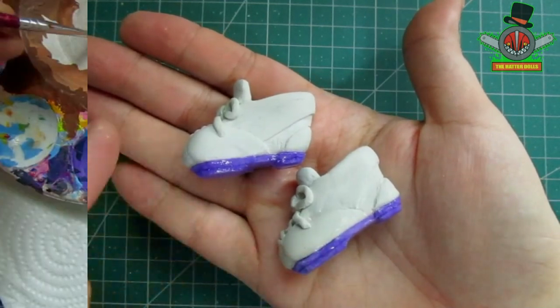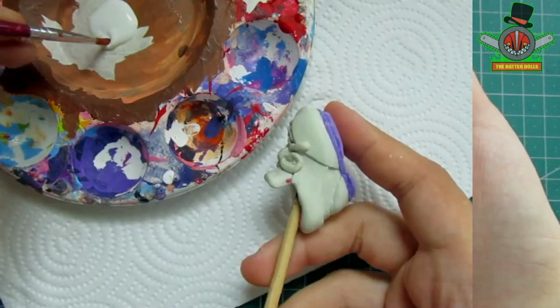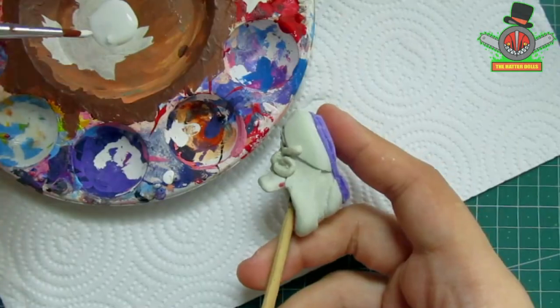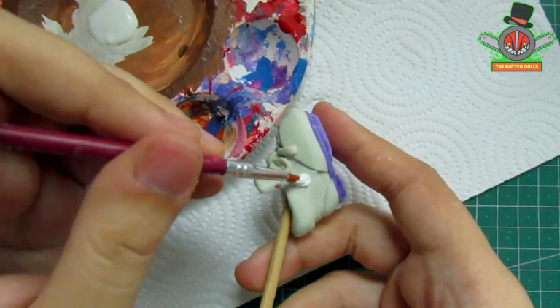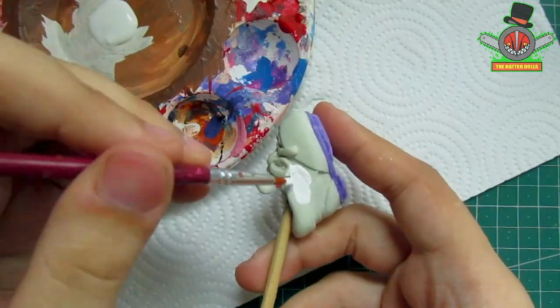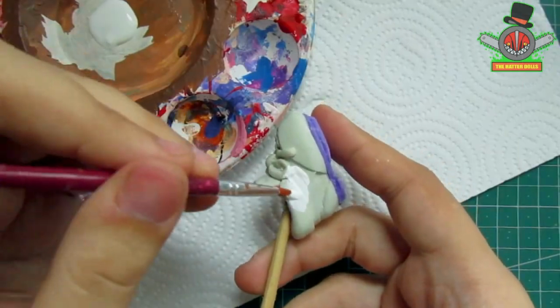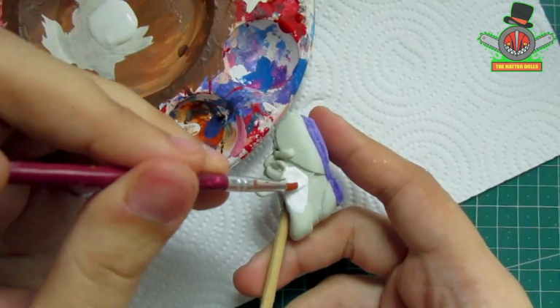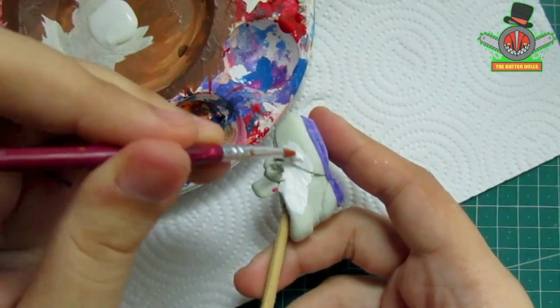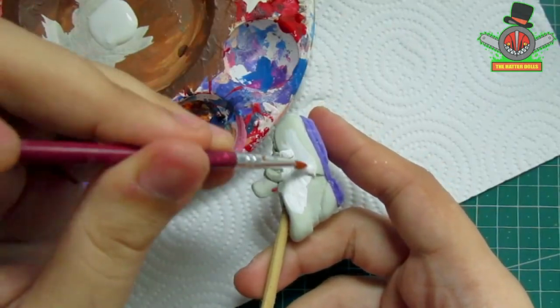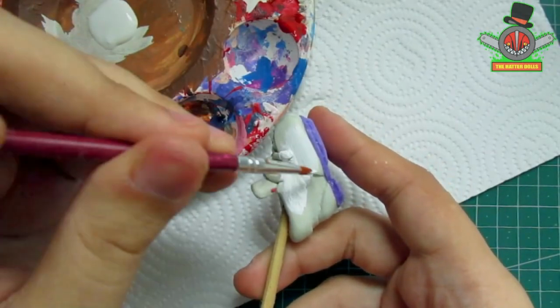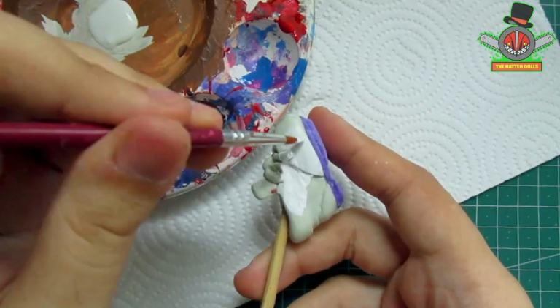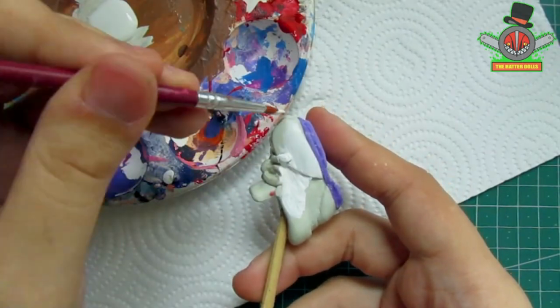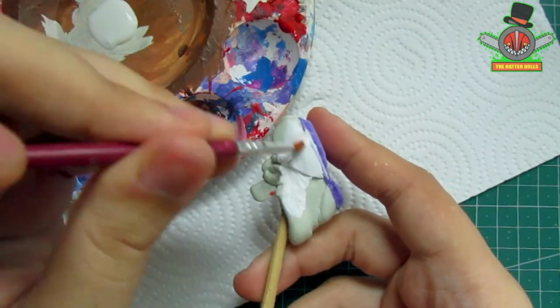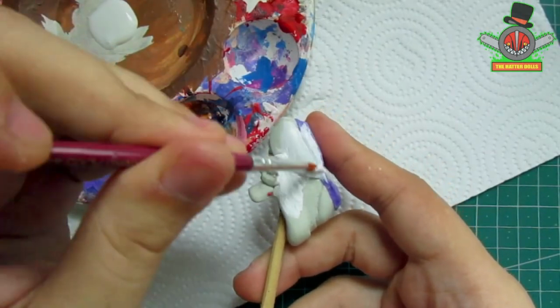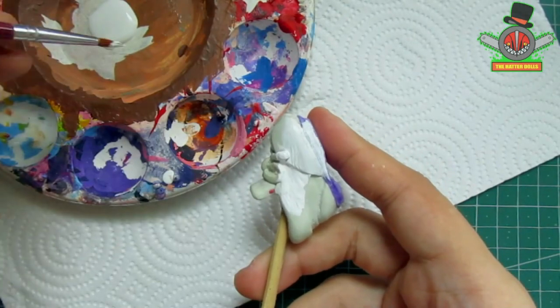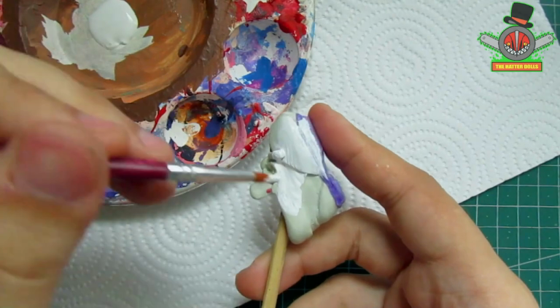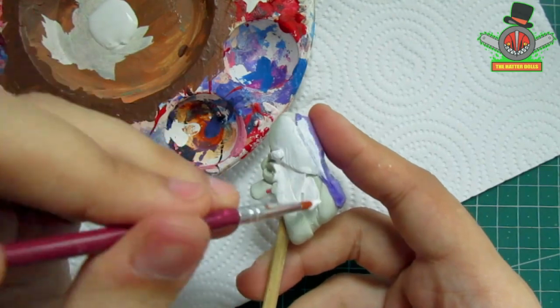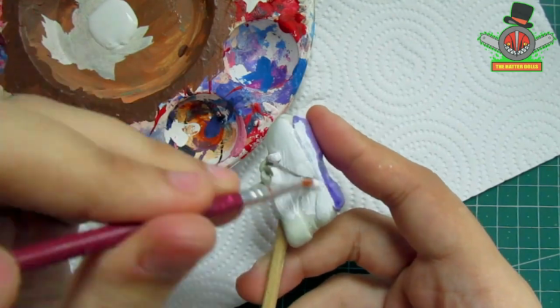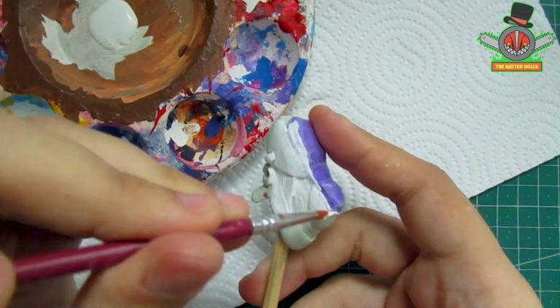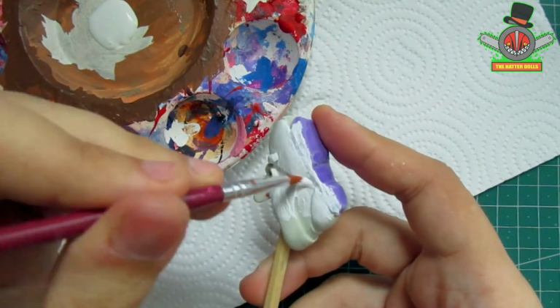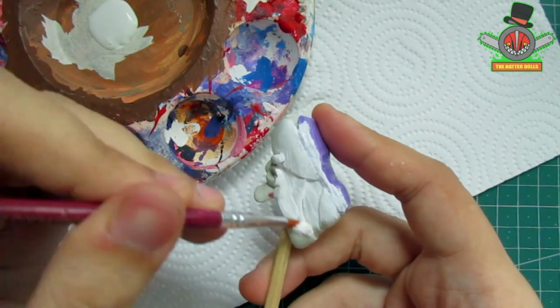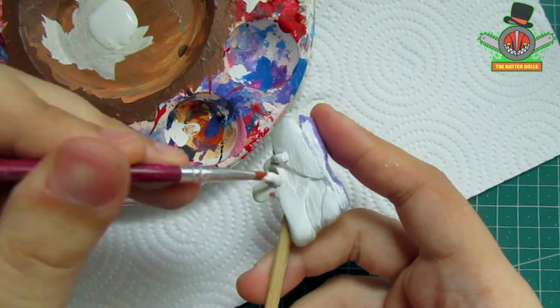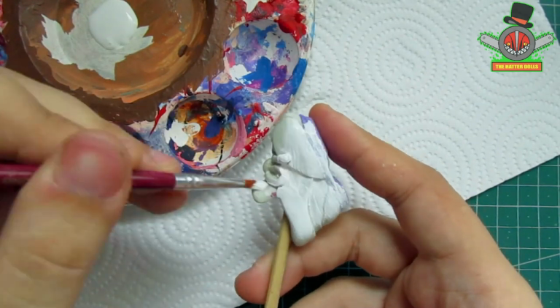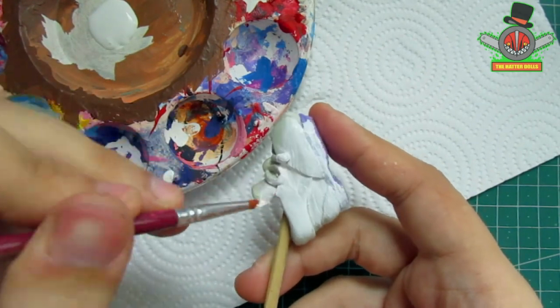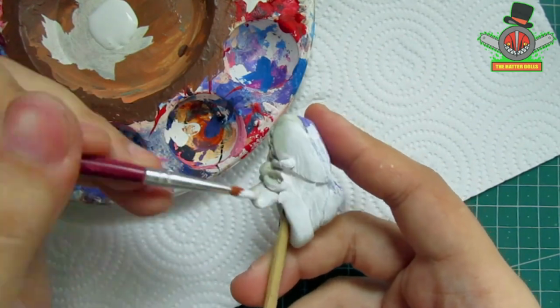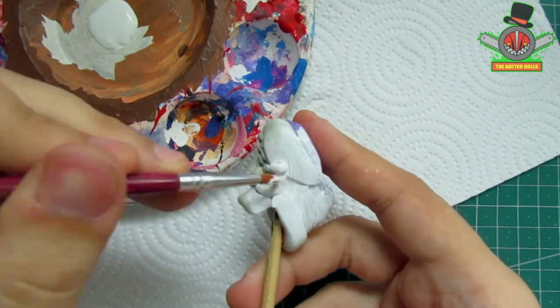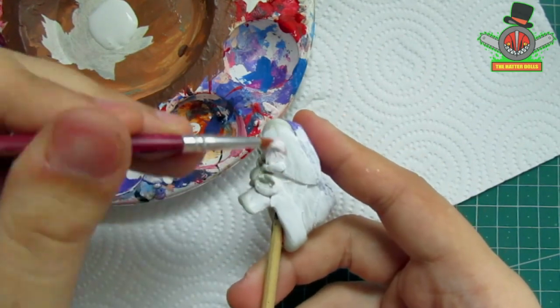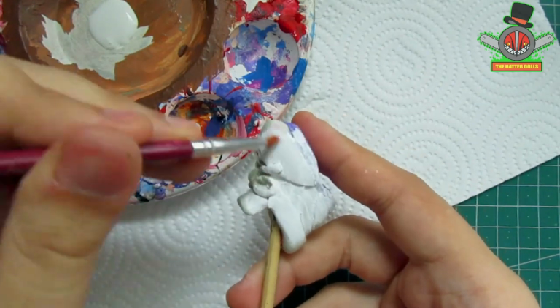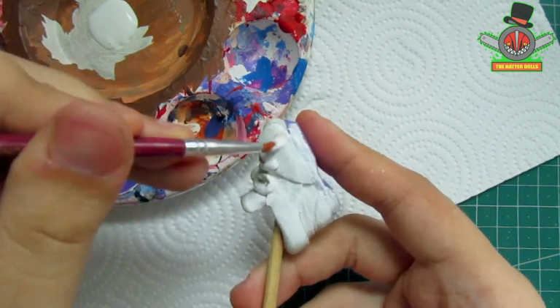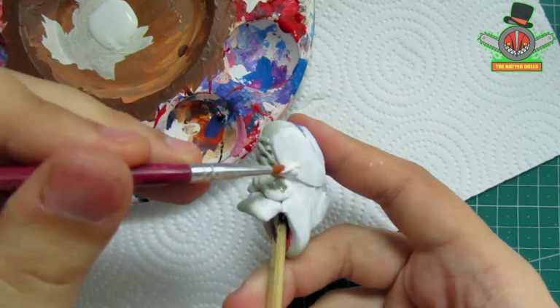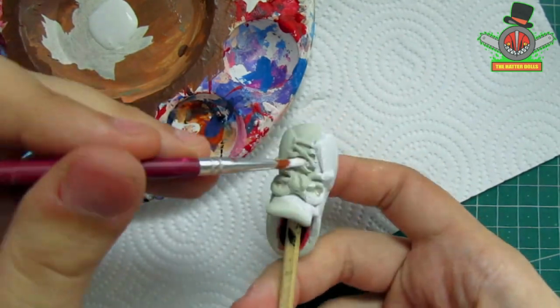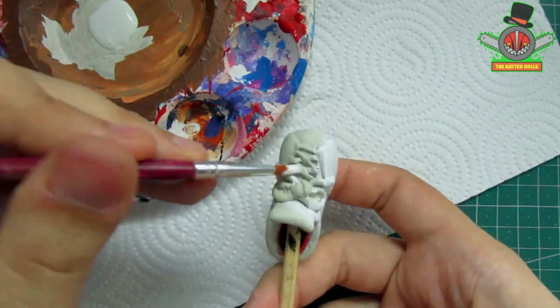Now I can finally paint them to make them look like the shoes from the anime, first passing several layers of white.